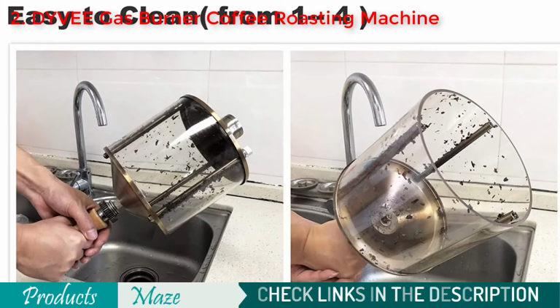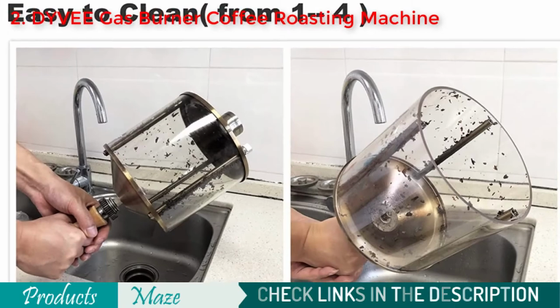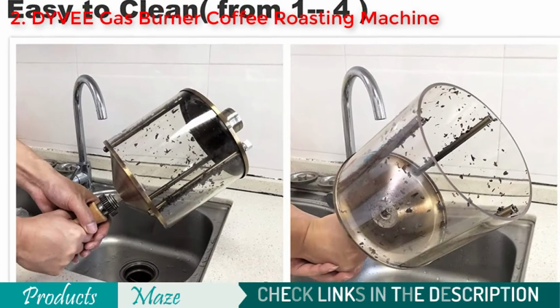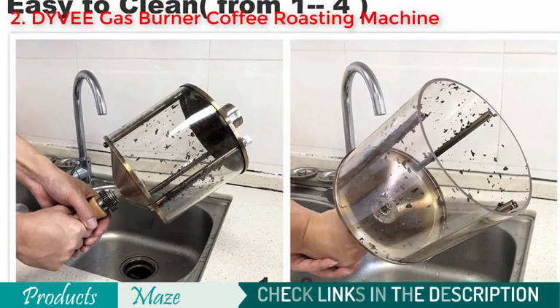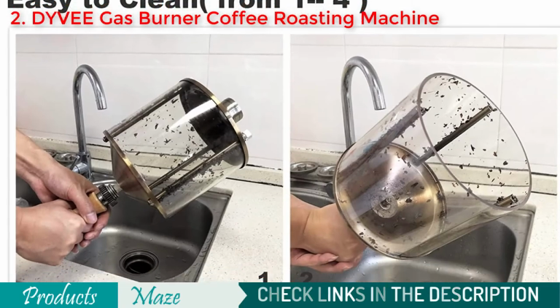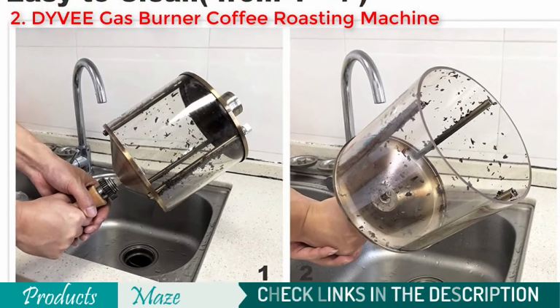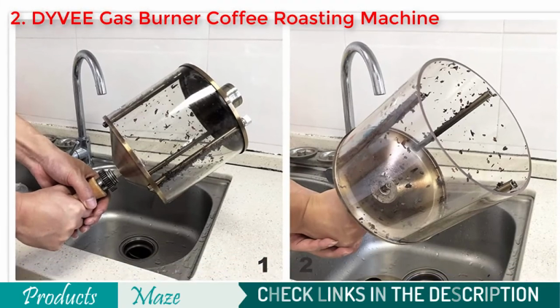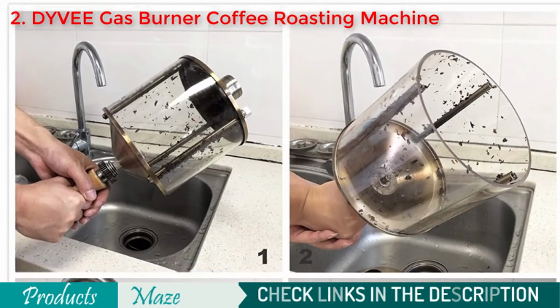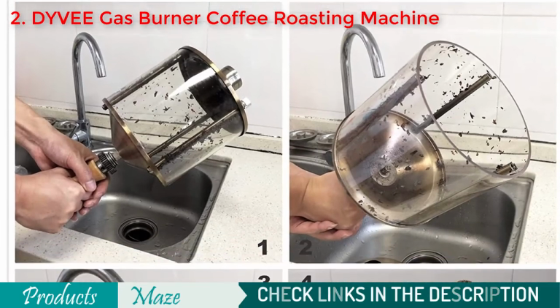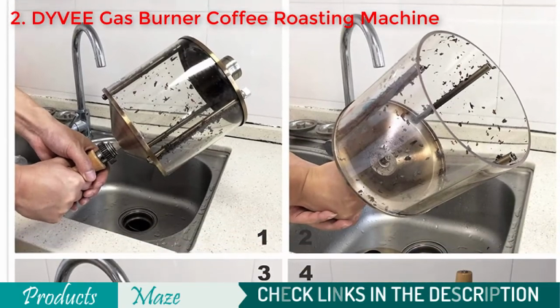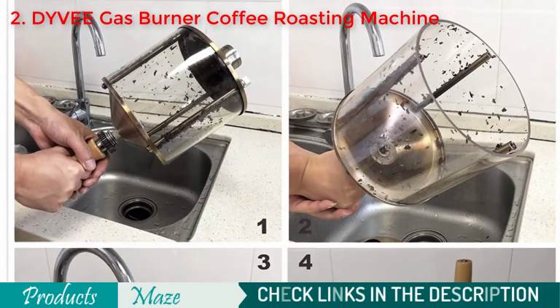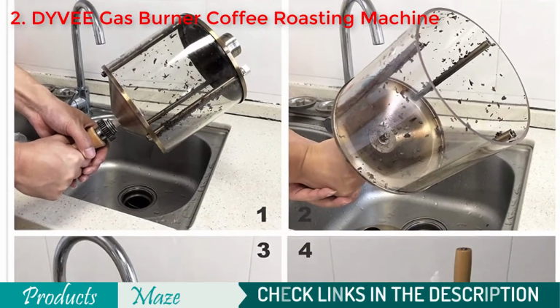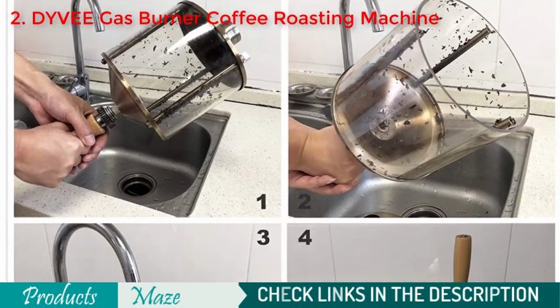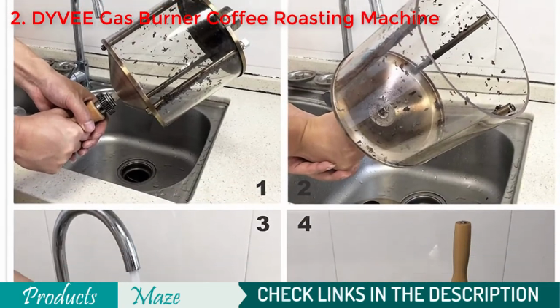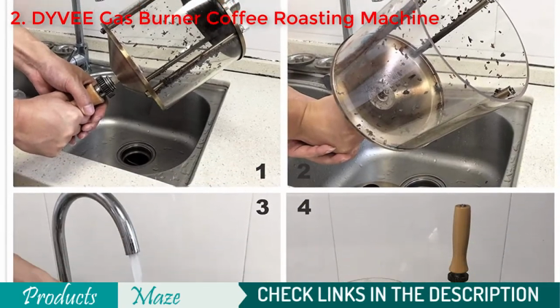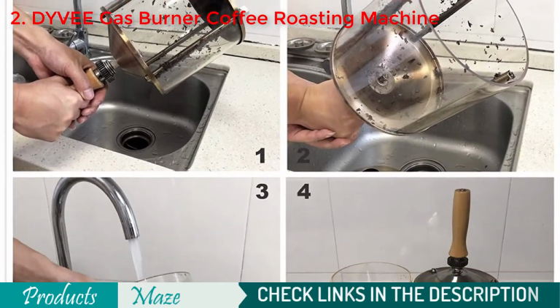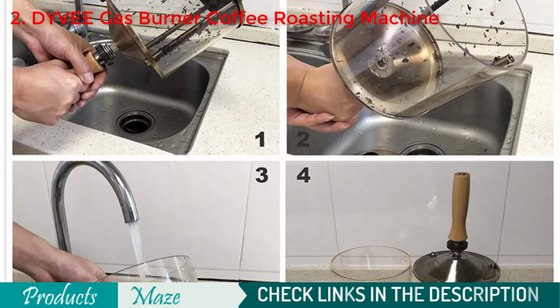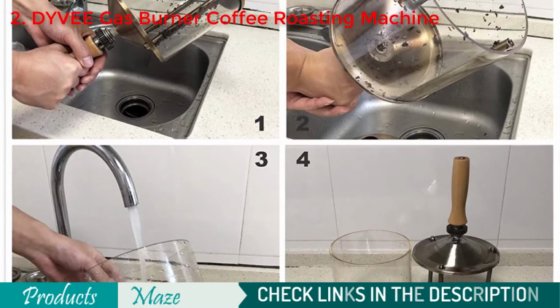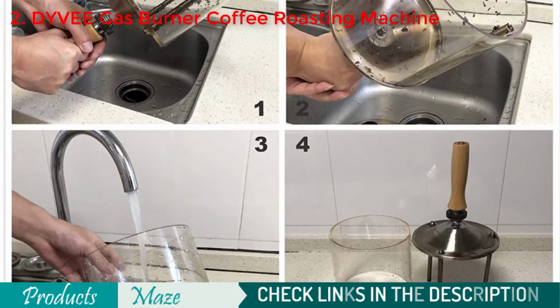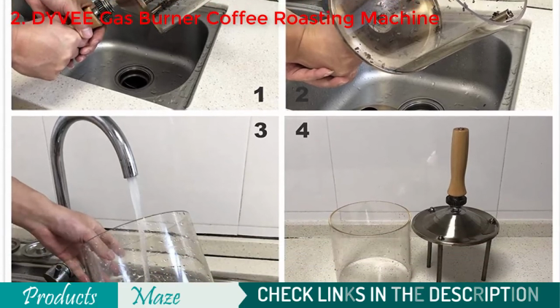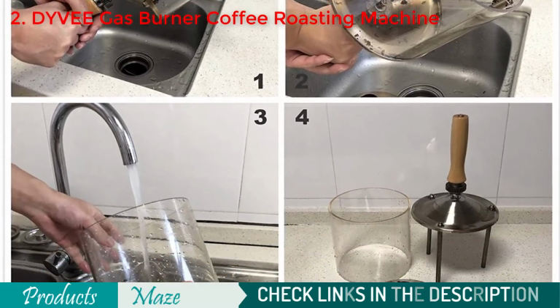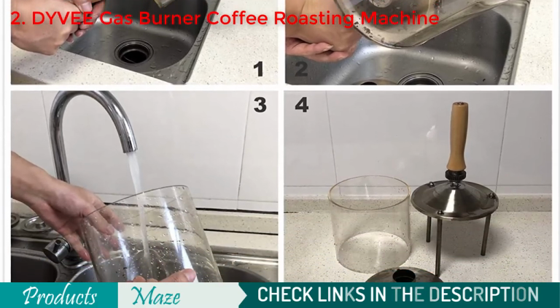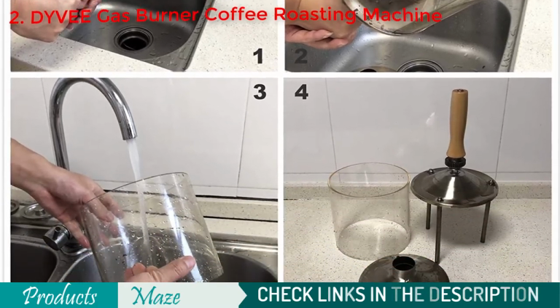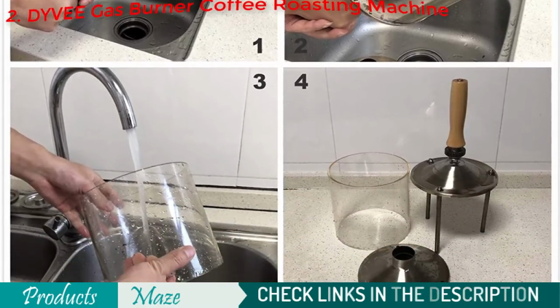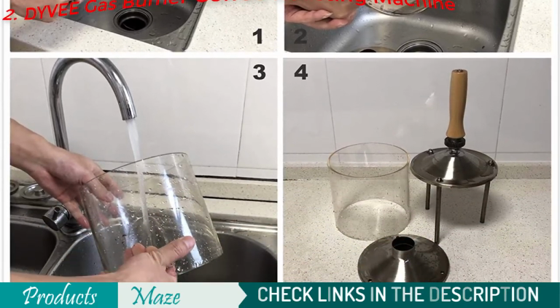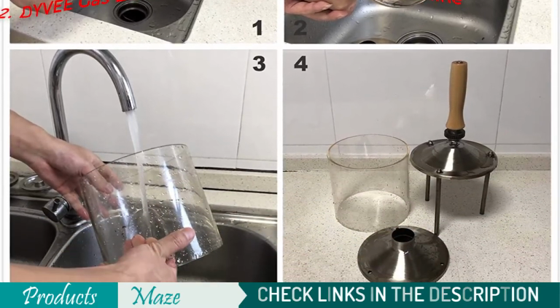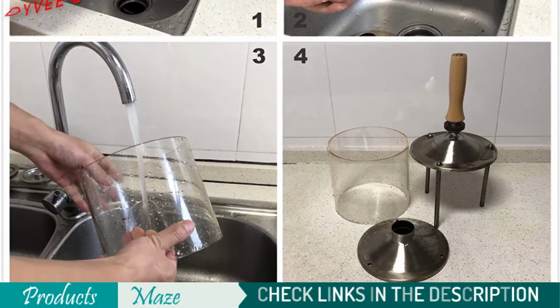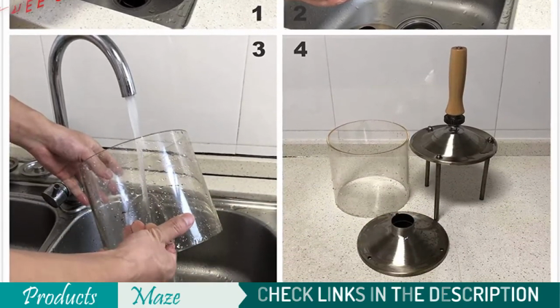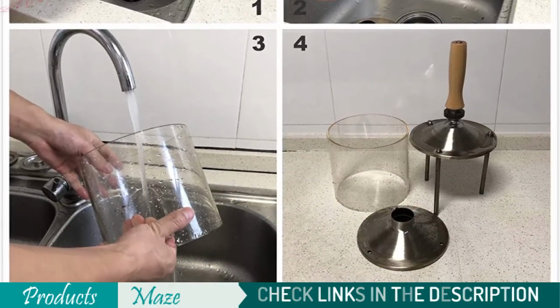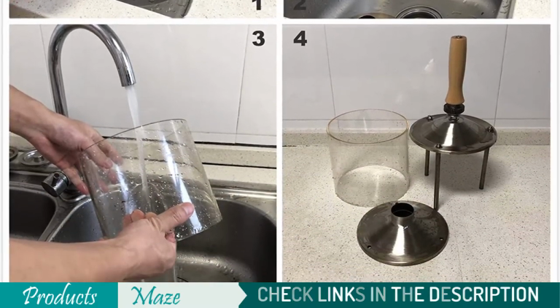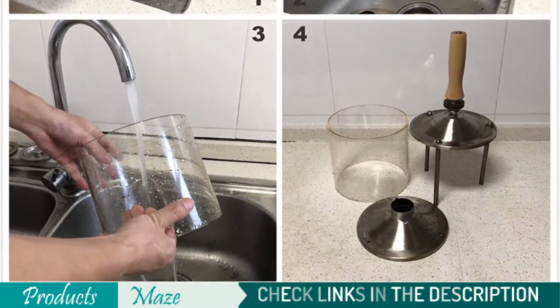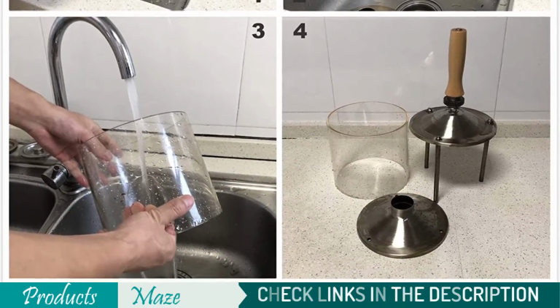One downside of this machine is it gets smoky when roasting coffee, so it is optimal to be used outside of the home.